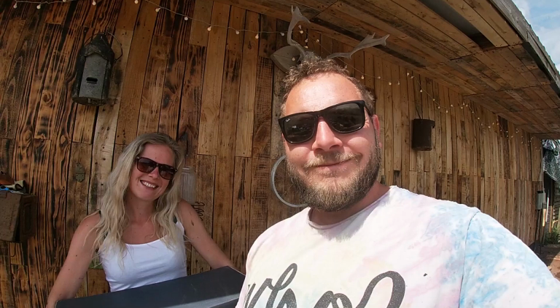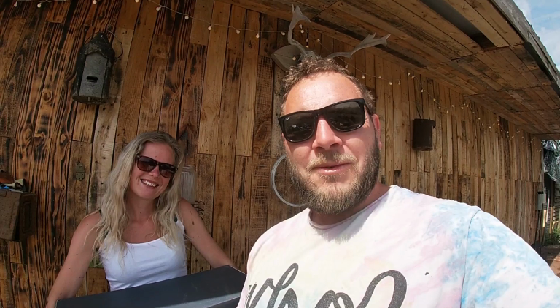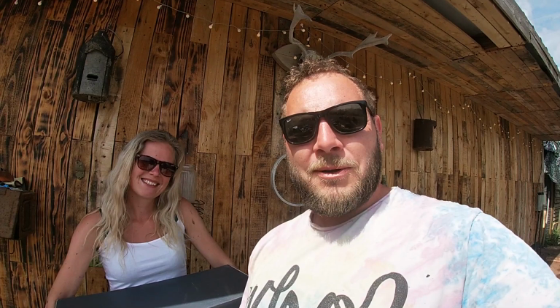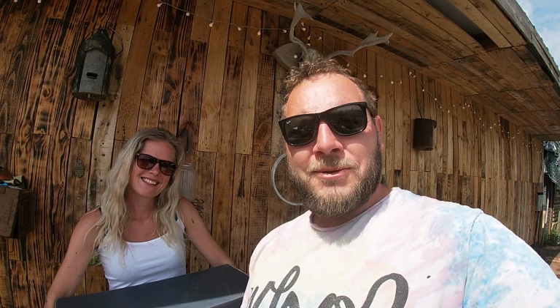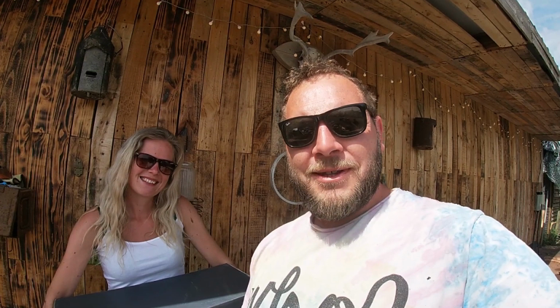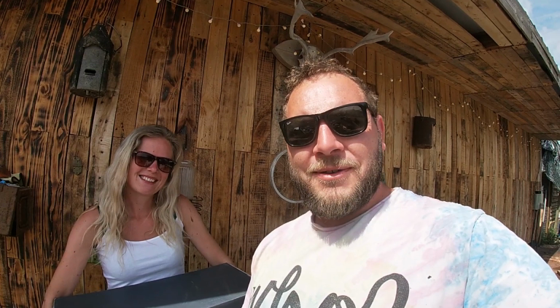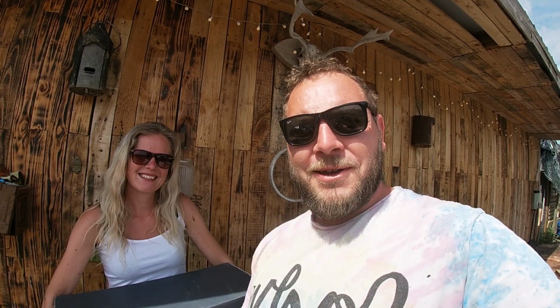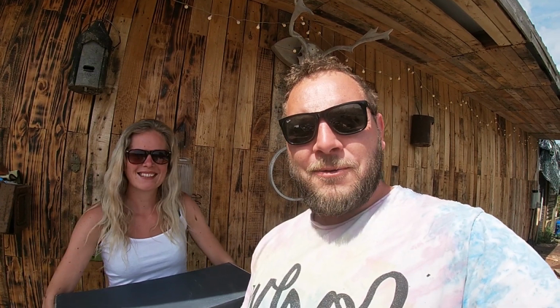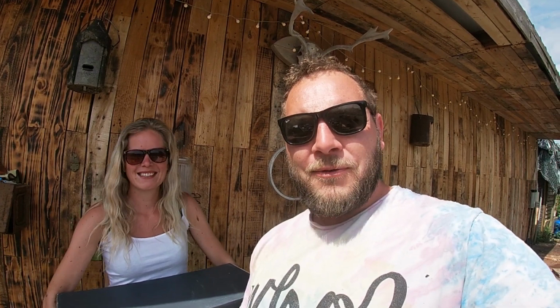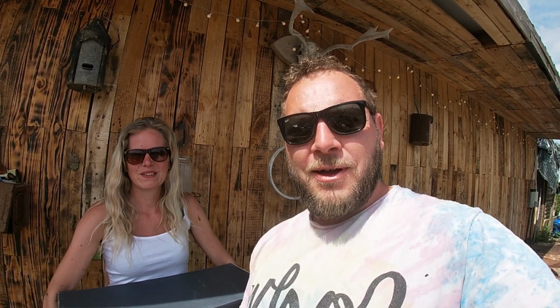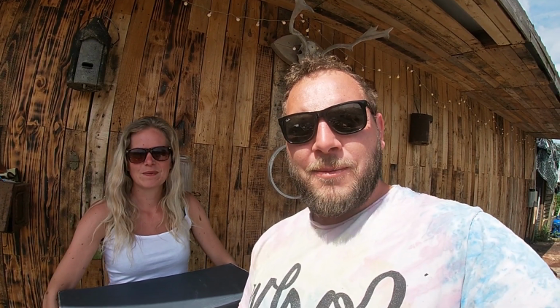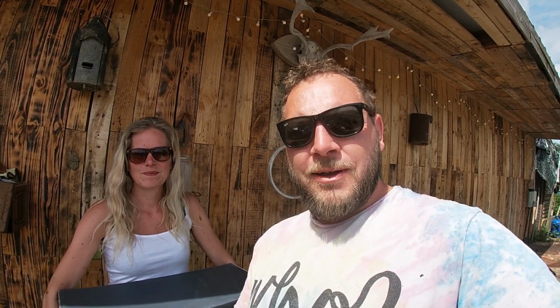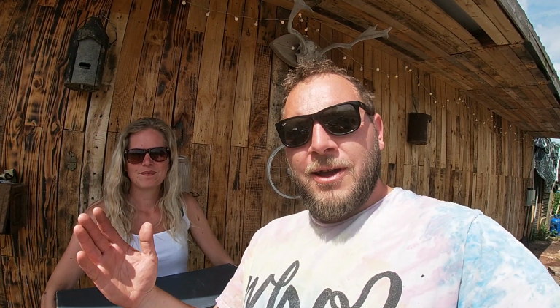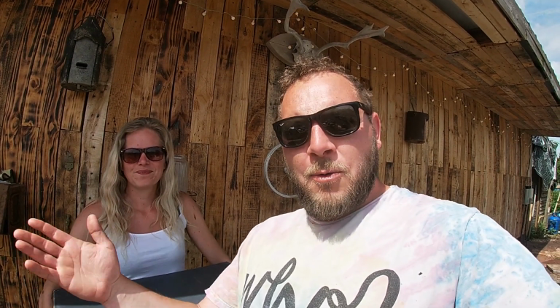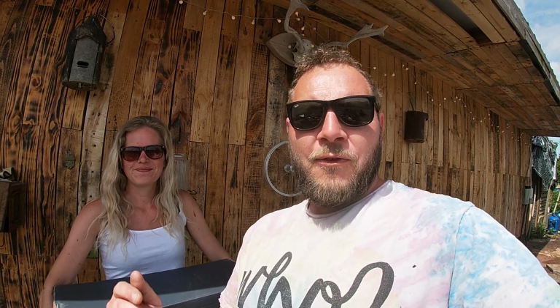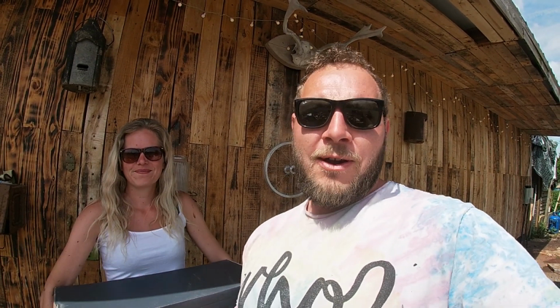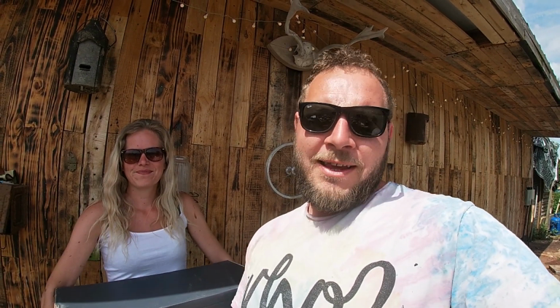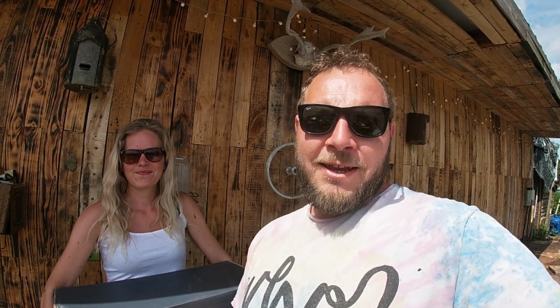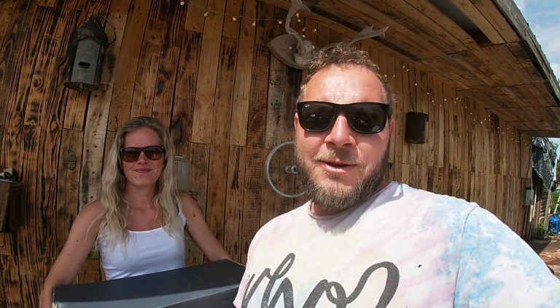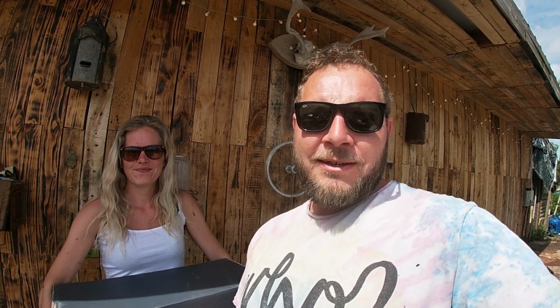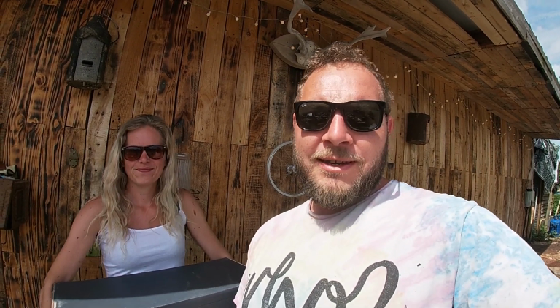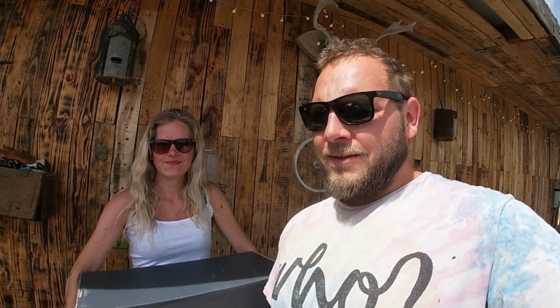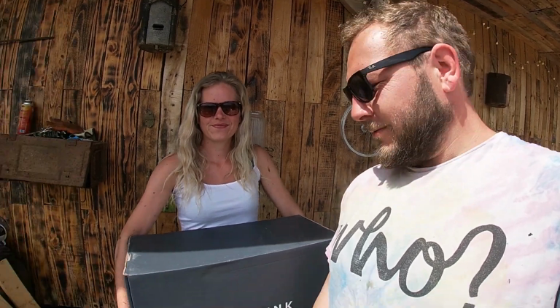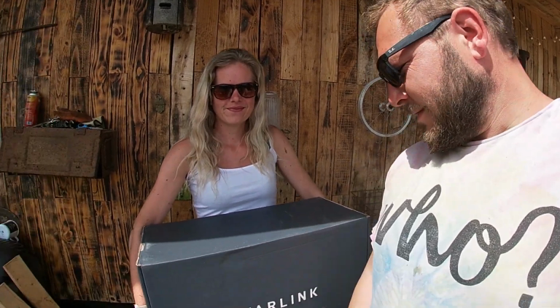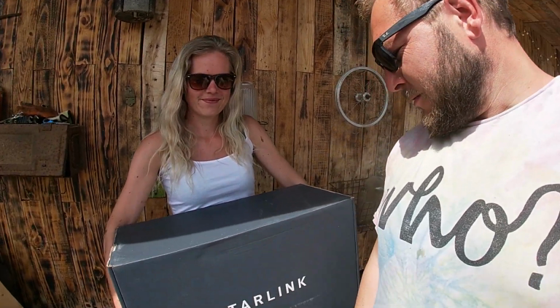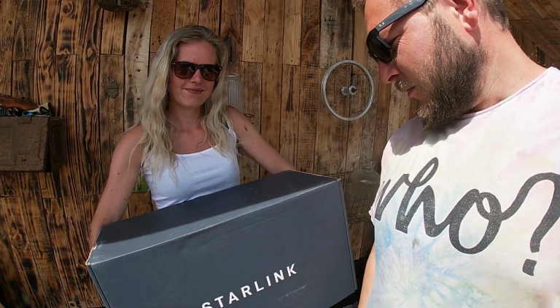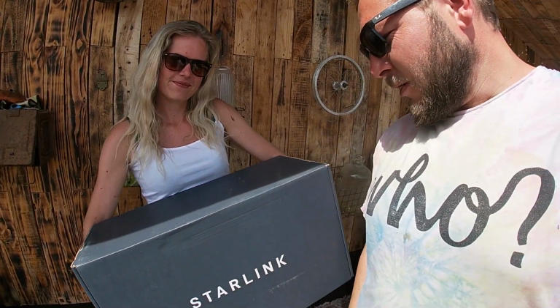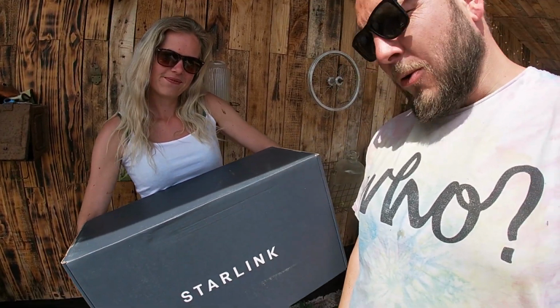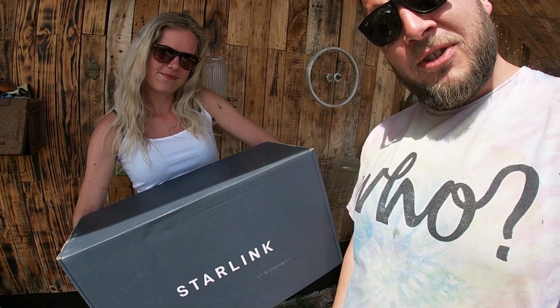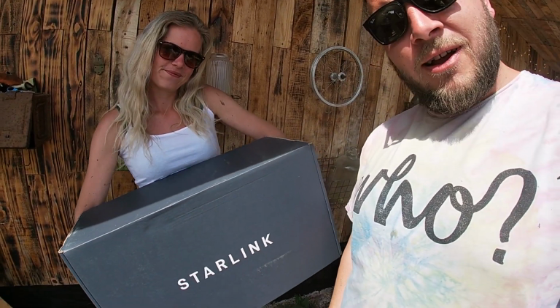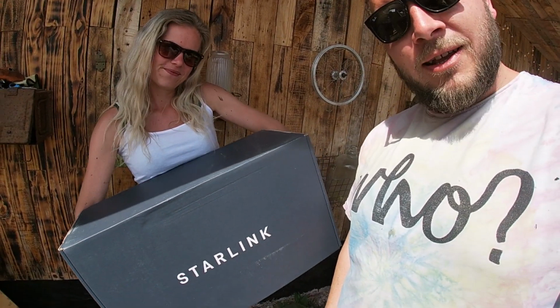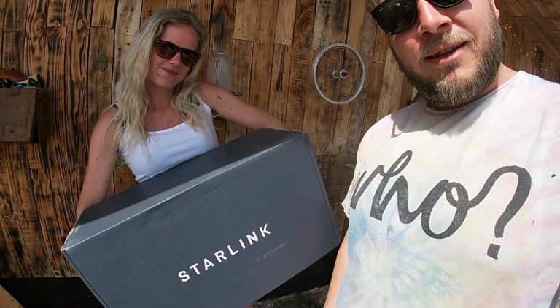Welcome to another video from the farm. We're finally getting good internet — we've gone and bought Starlink.